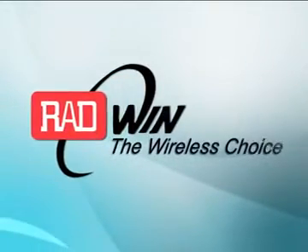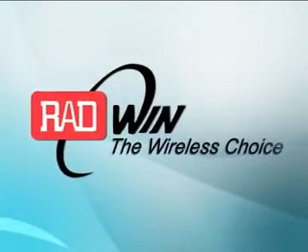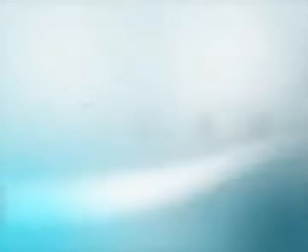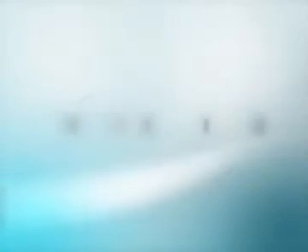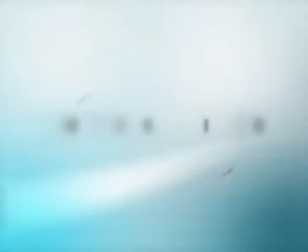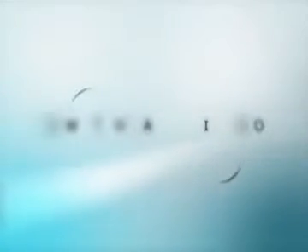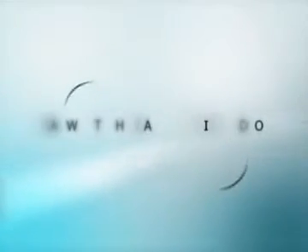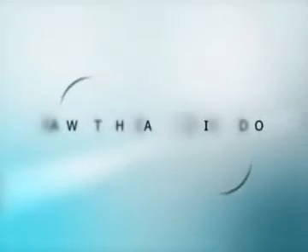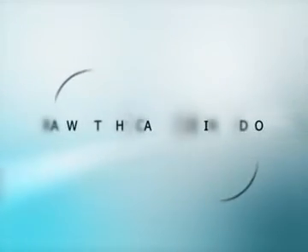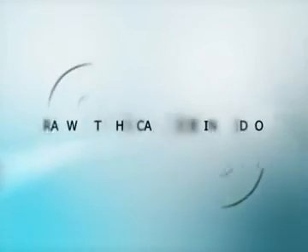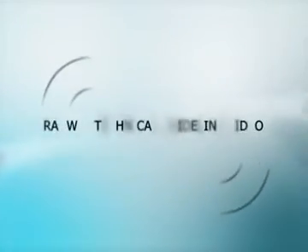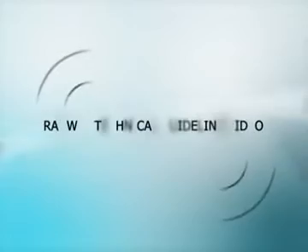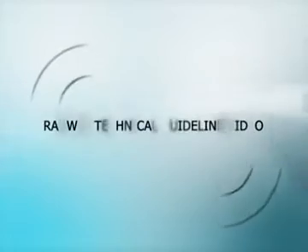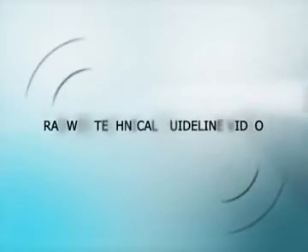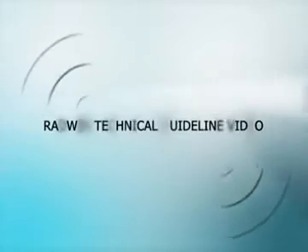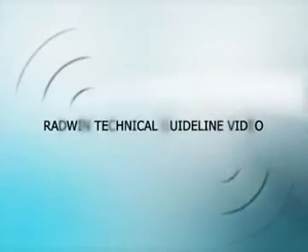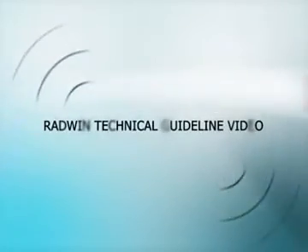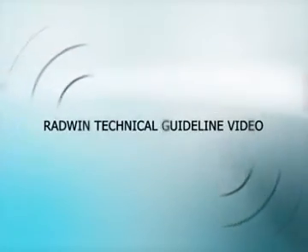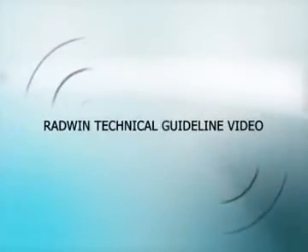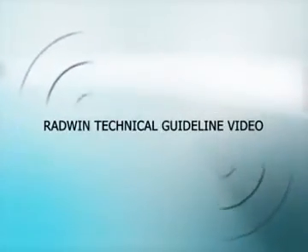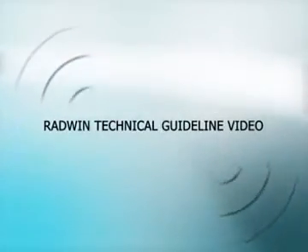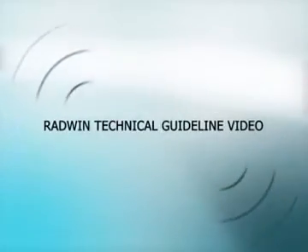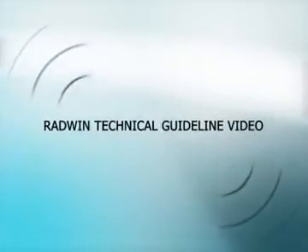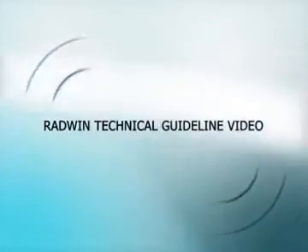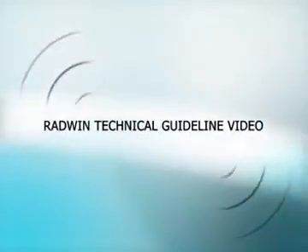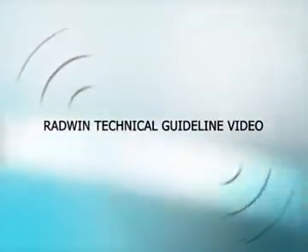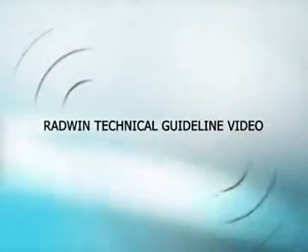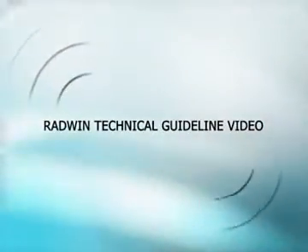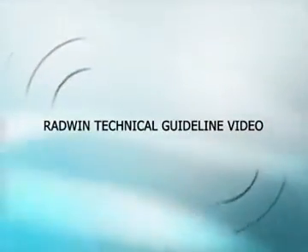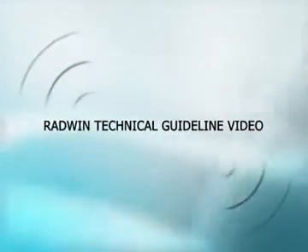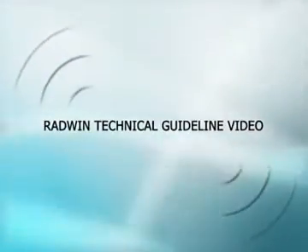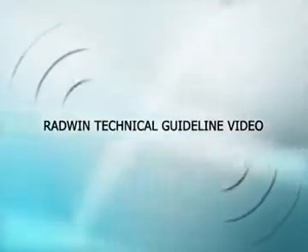Welcome. This is a Radwin technical guideline video for Radwin 2000 users.